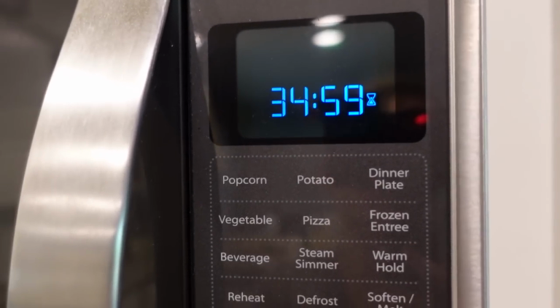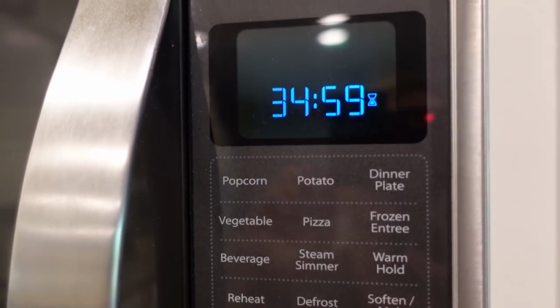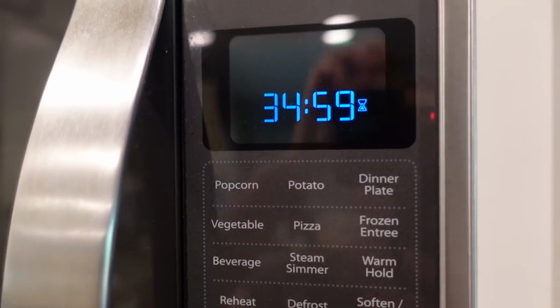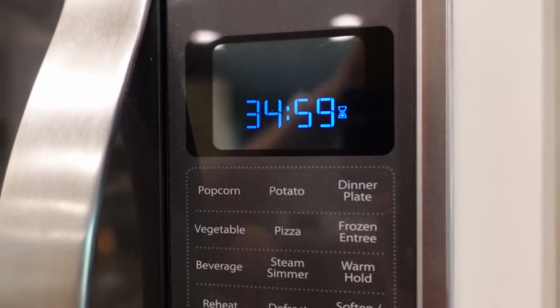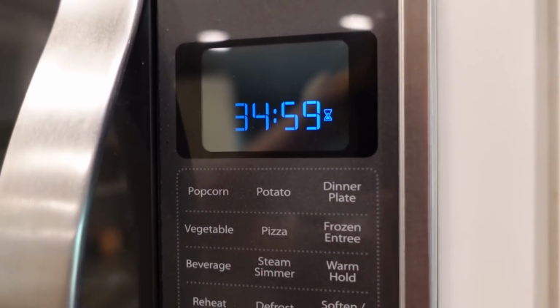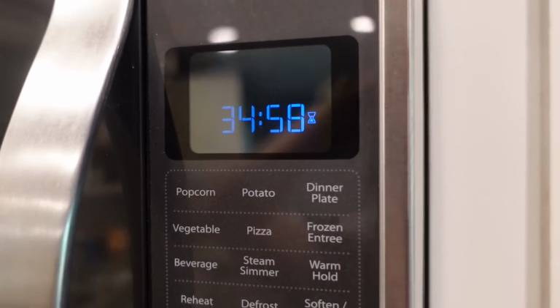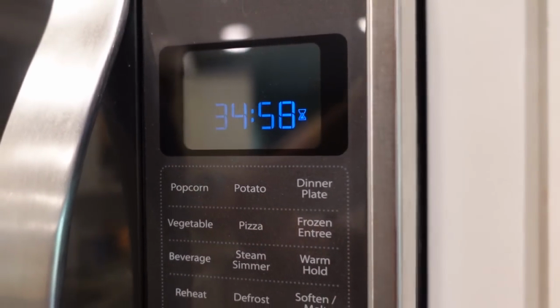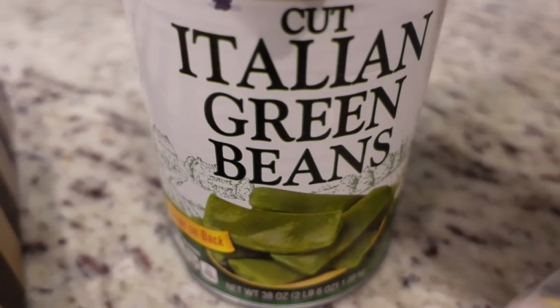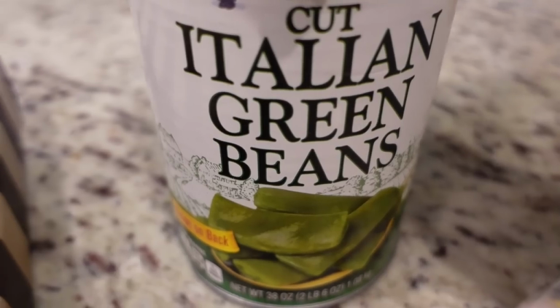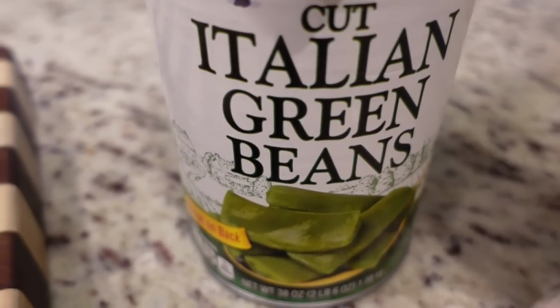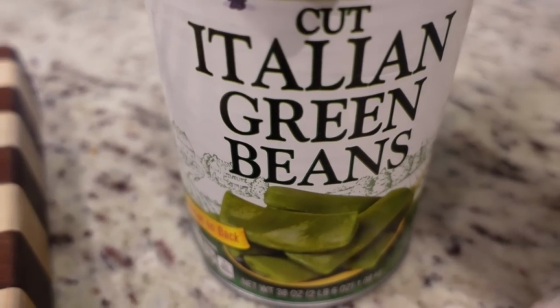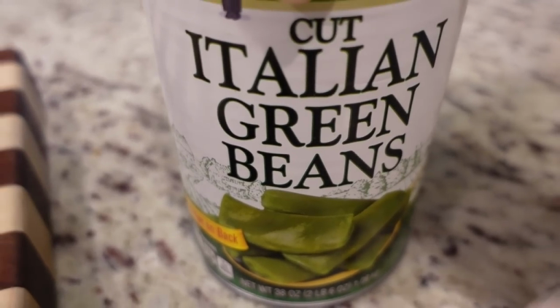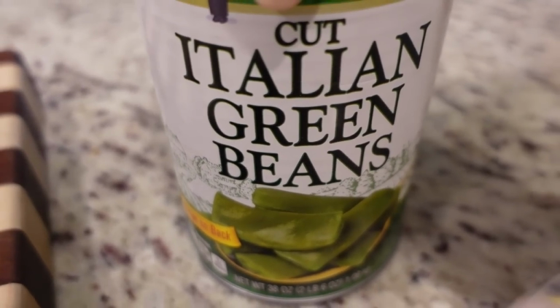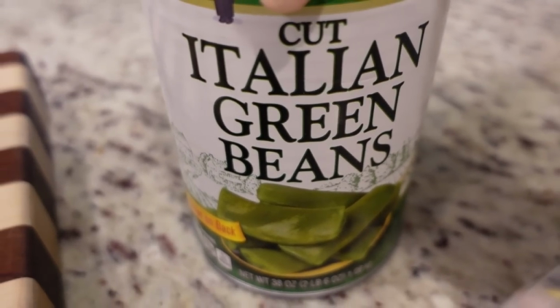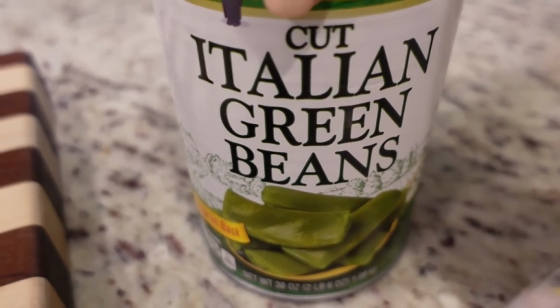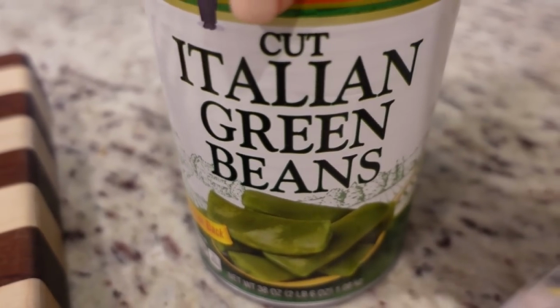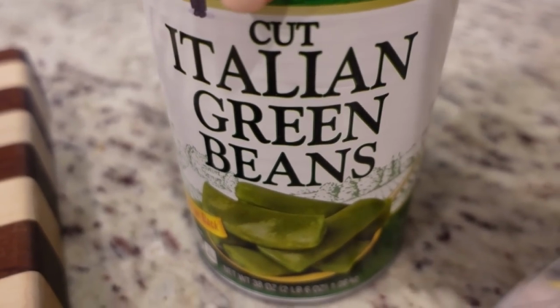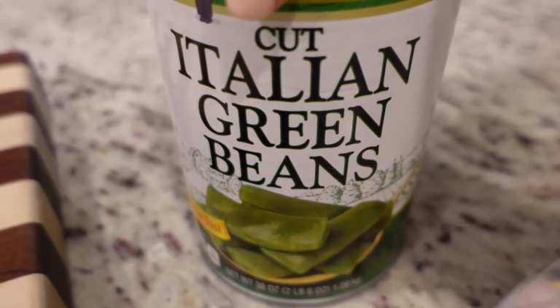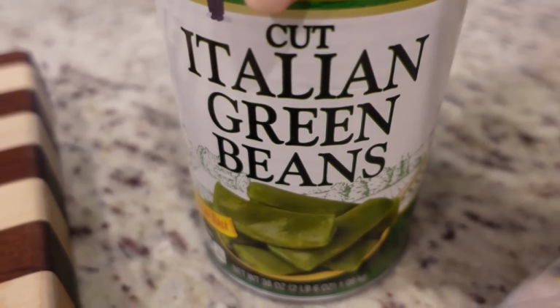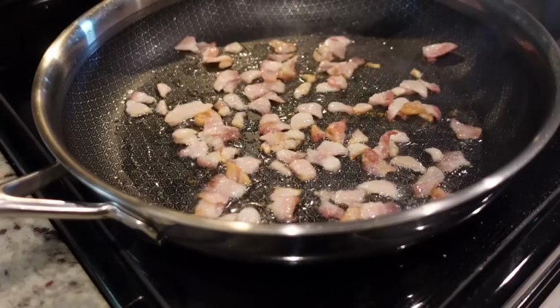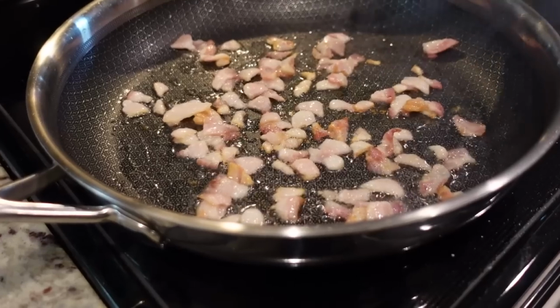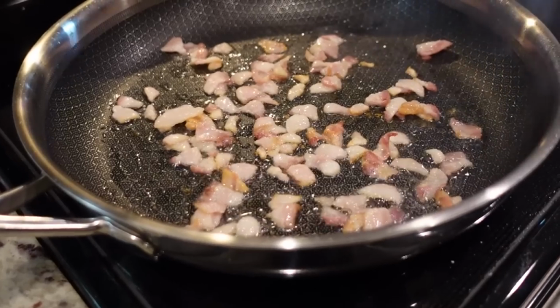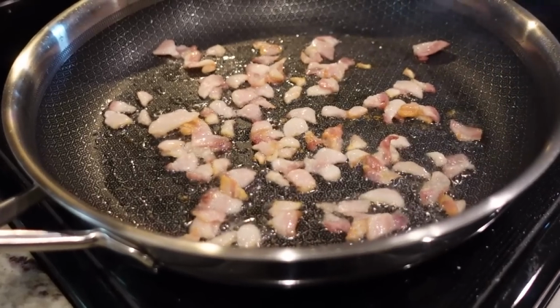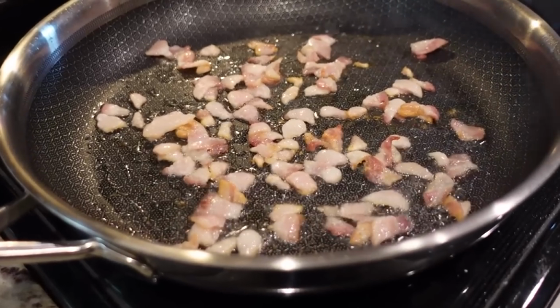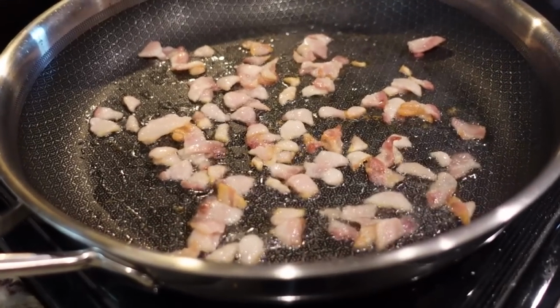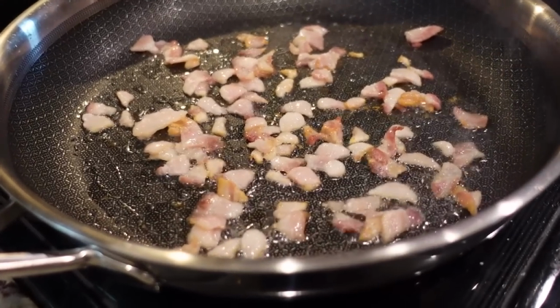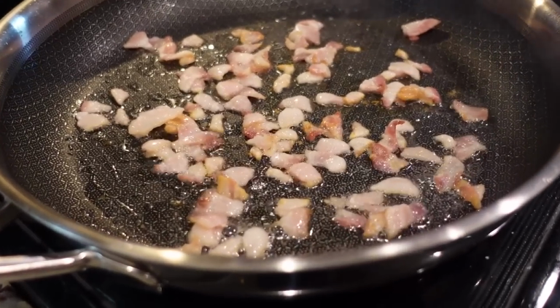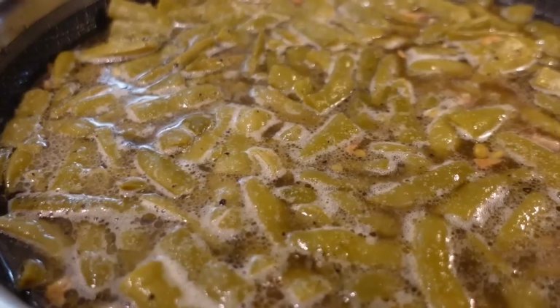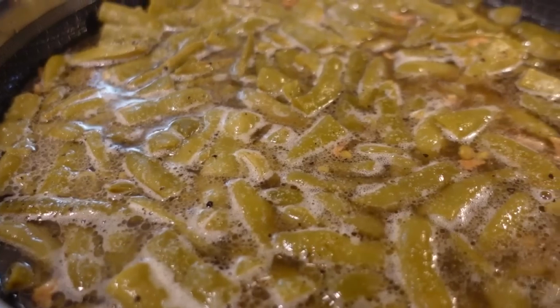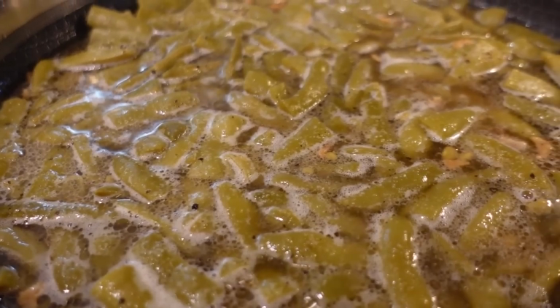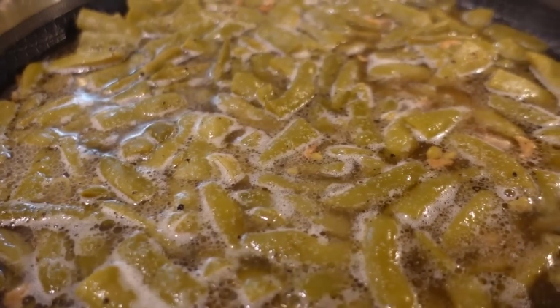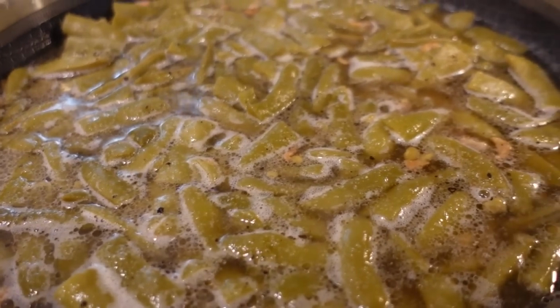For our side tonight I'm going to be making green beans. I haven't made those on my channel in forever but I will leave the recipe linked below.